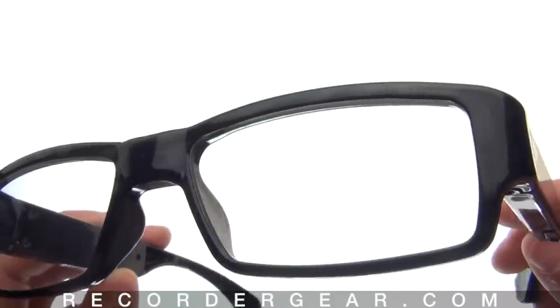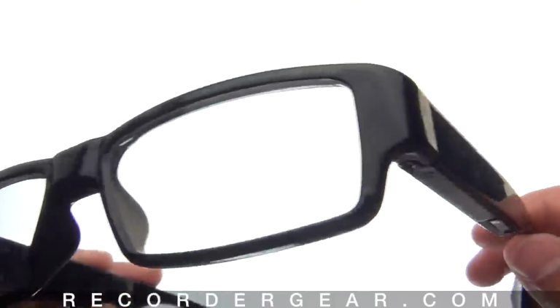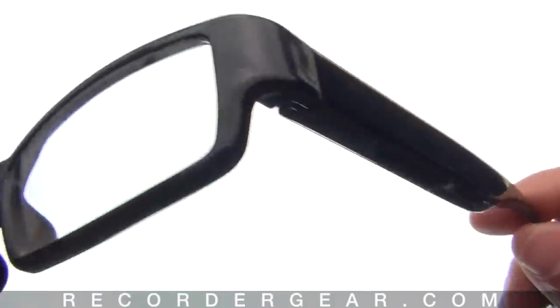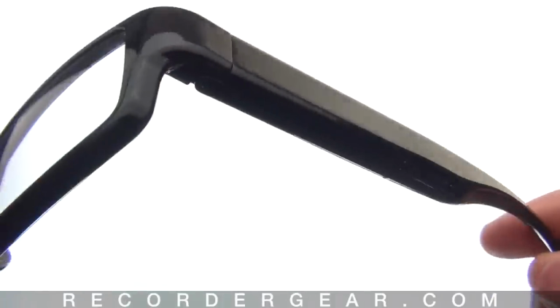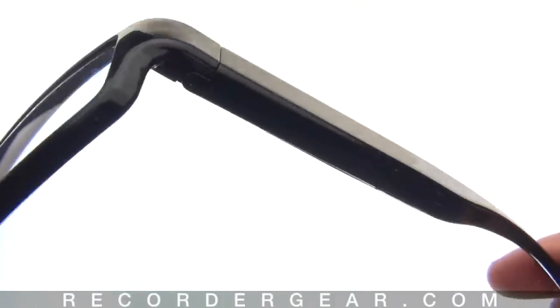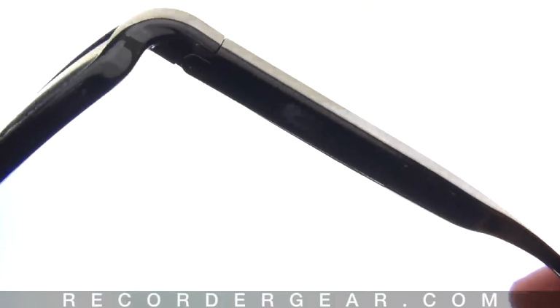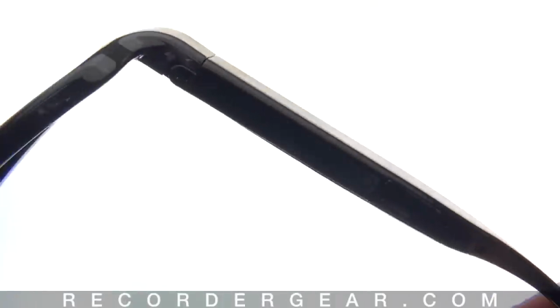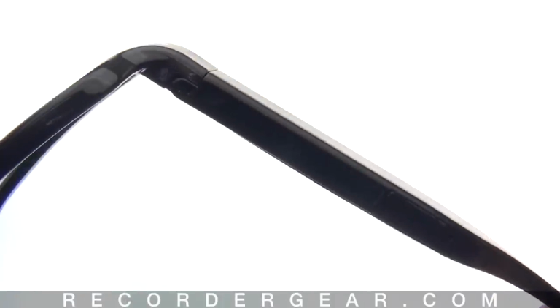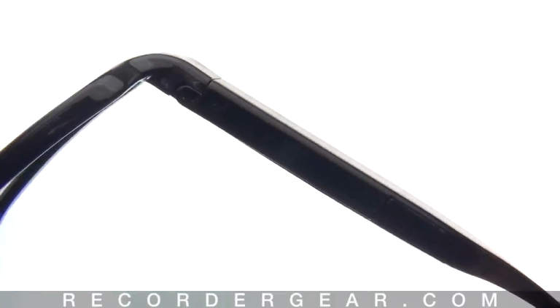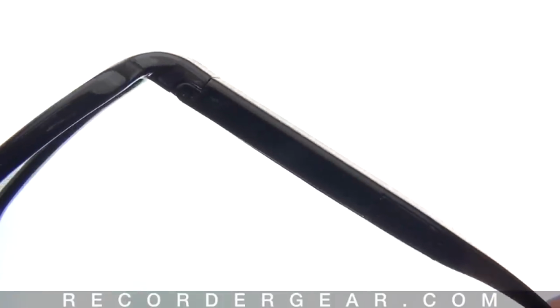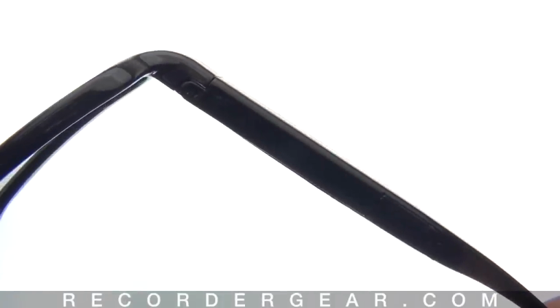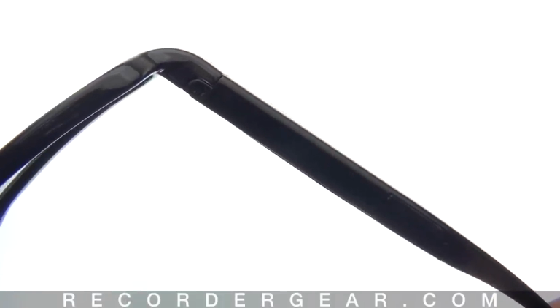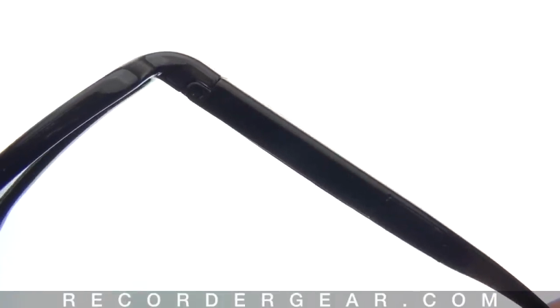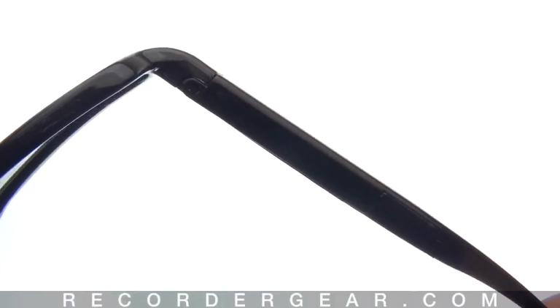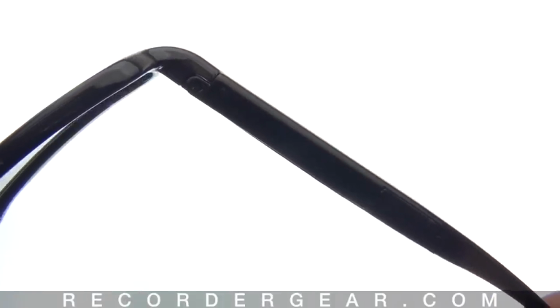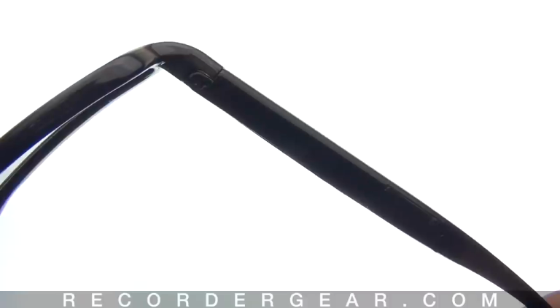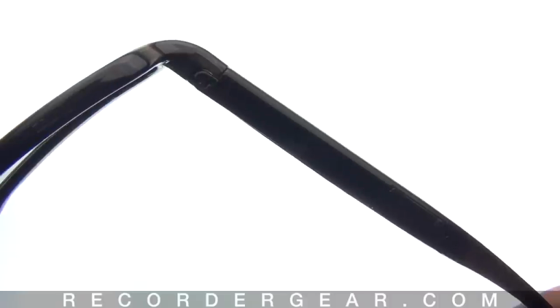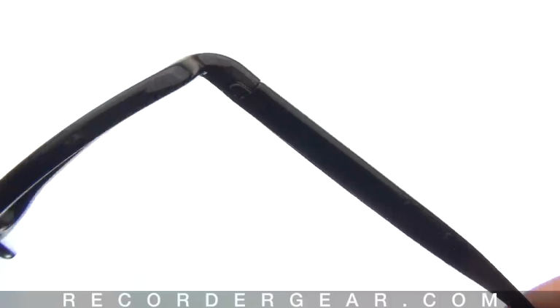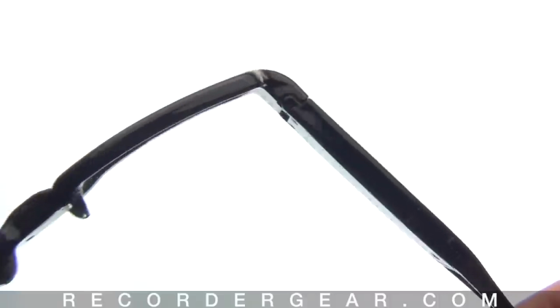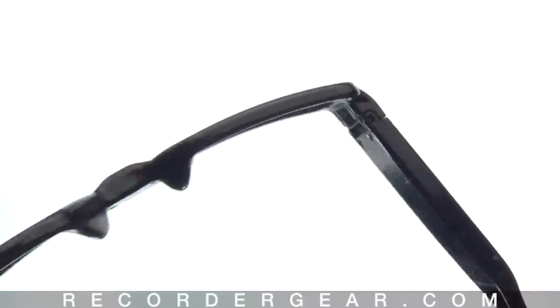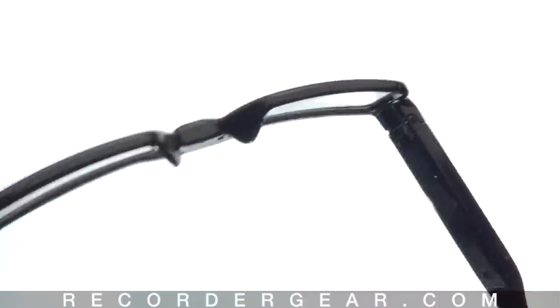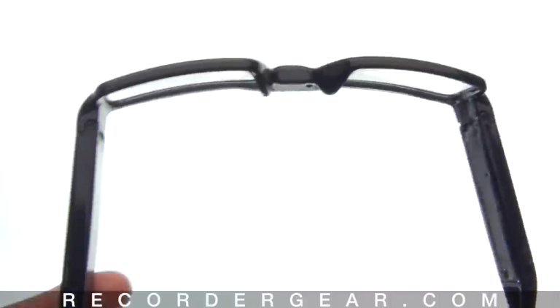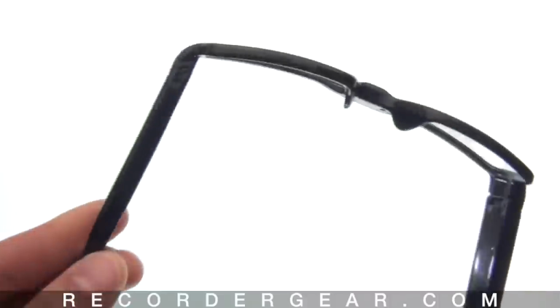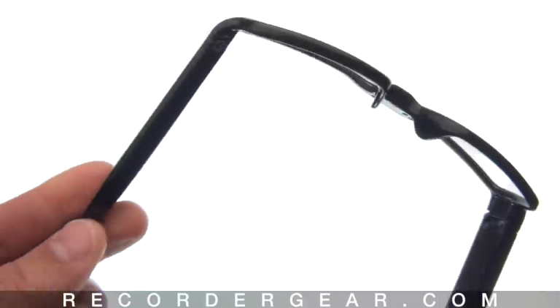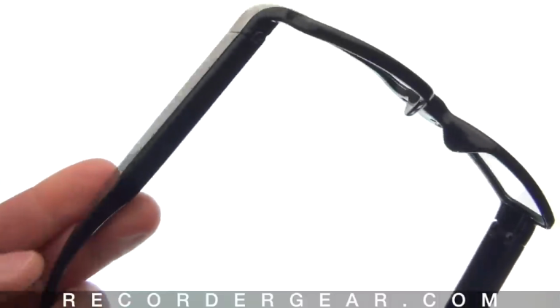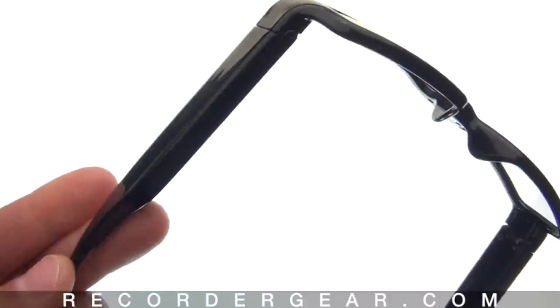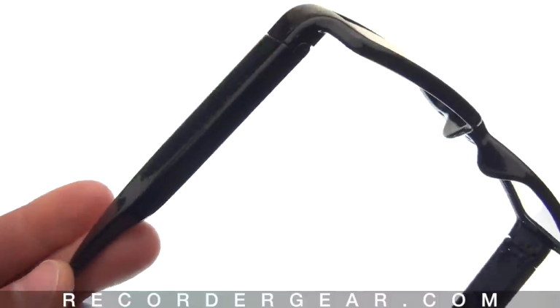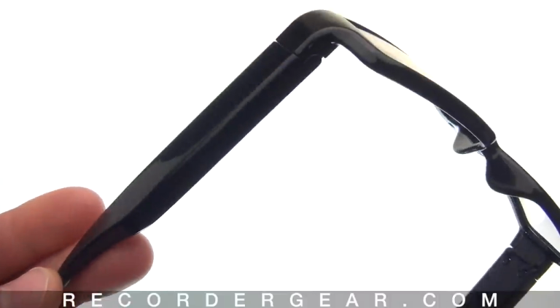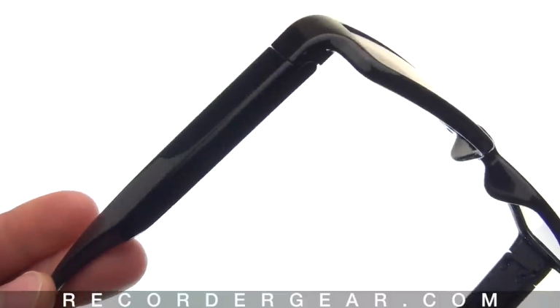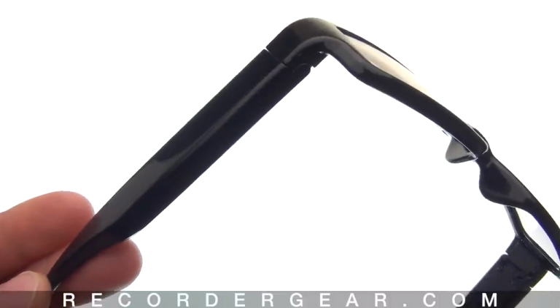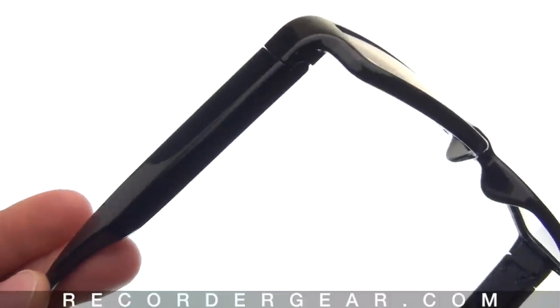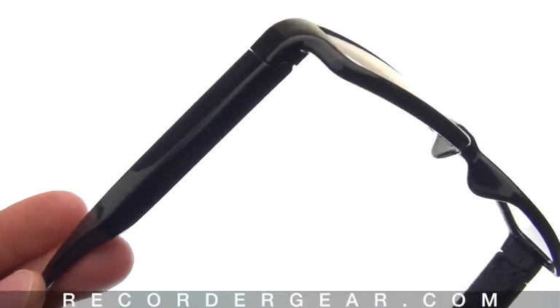On this side you have the memory as well as the video chip. On the other side we have the battery.